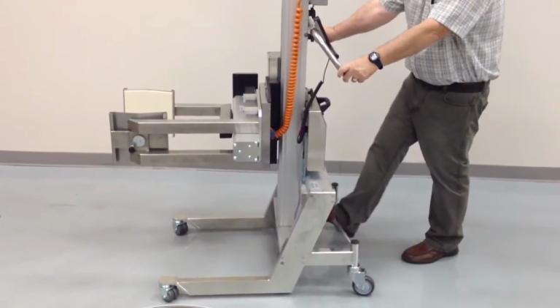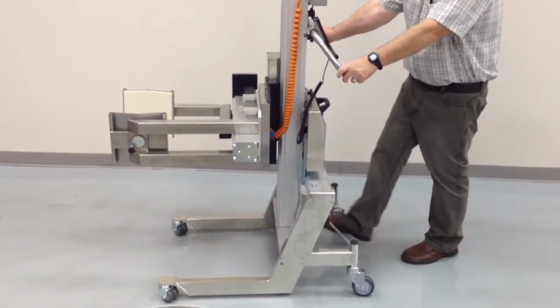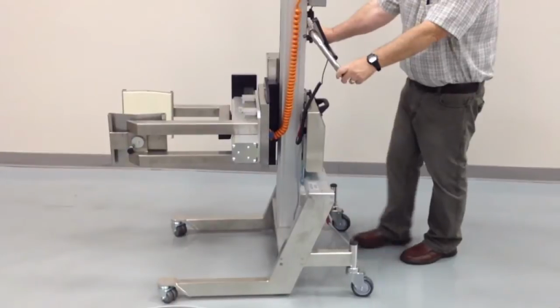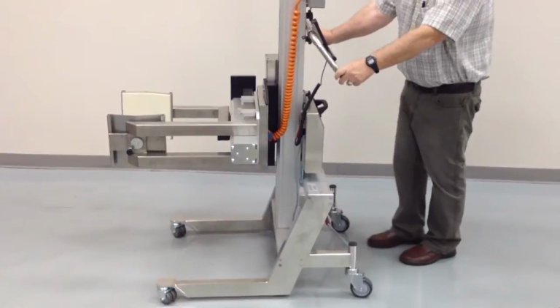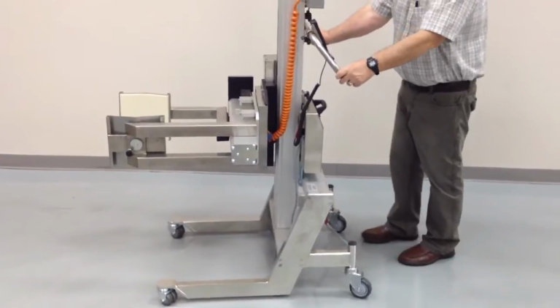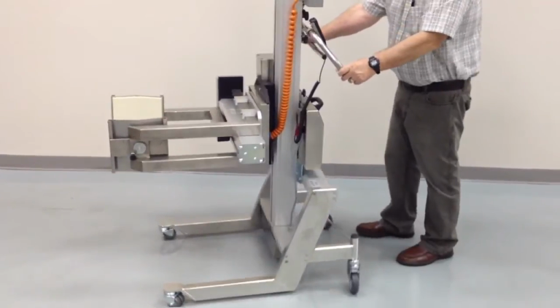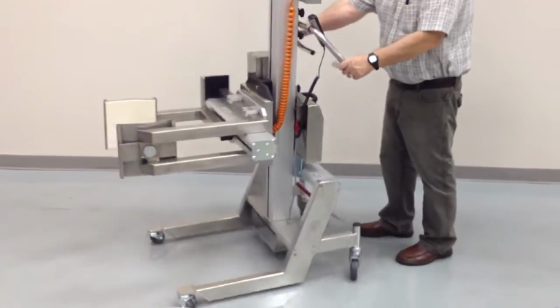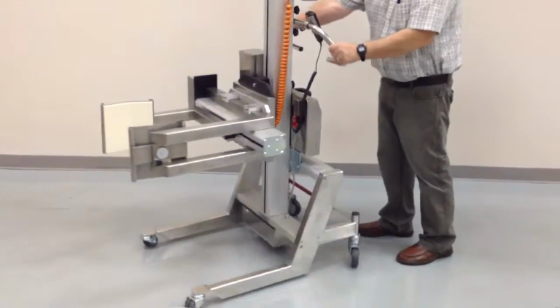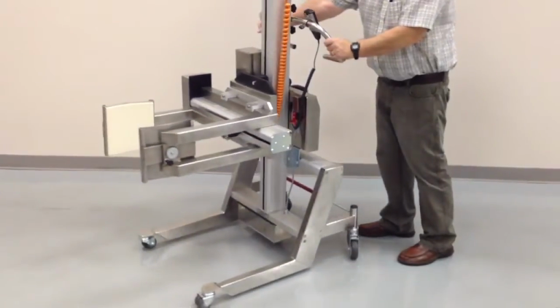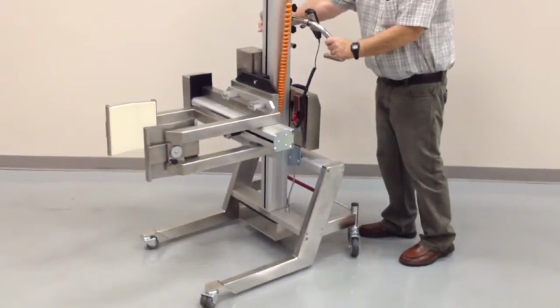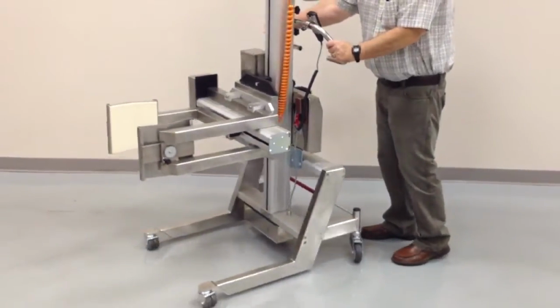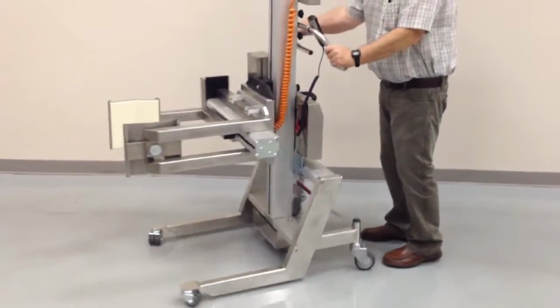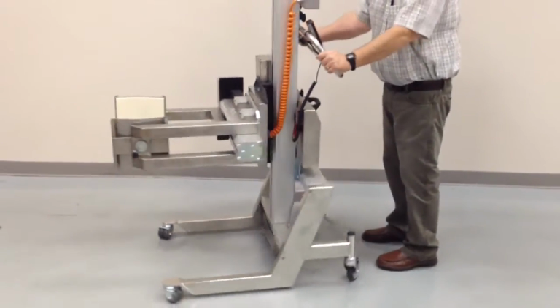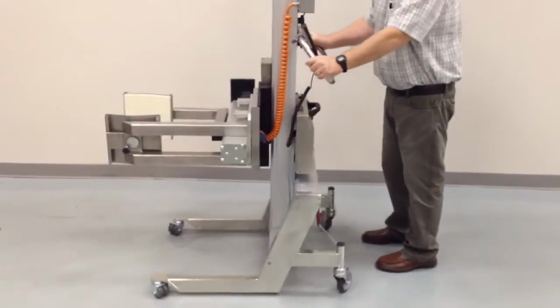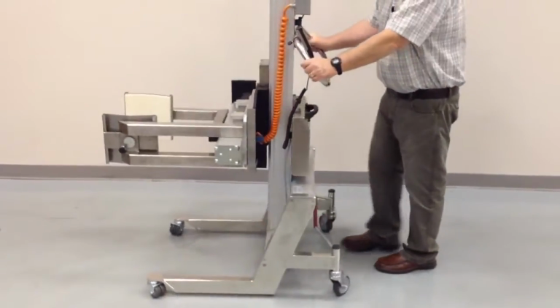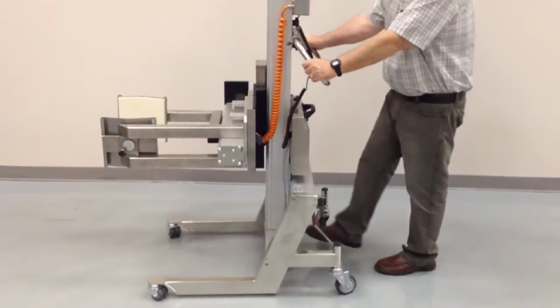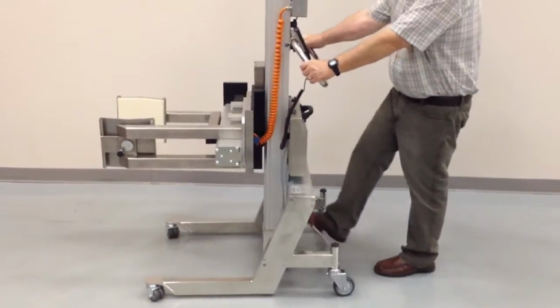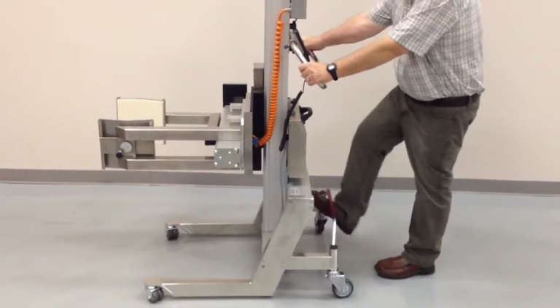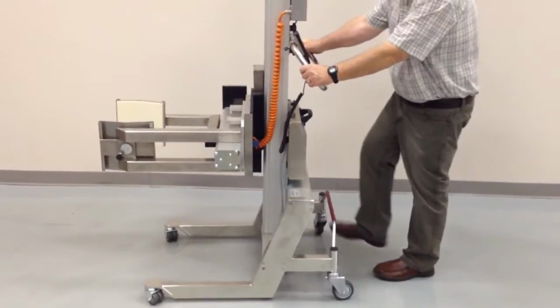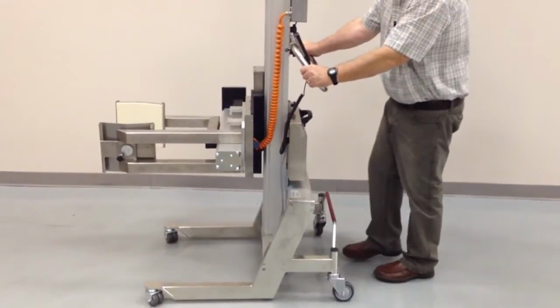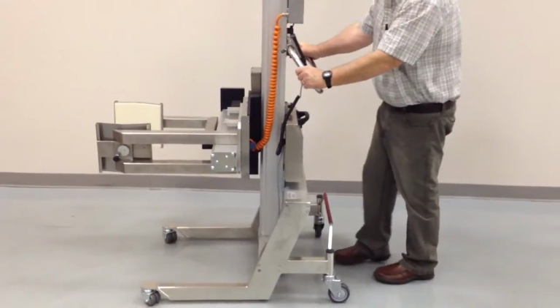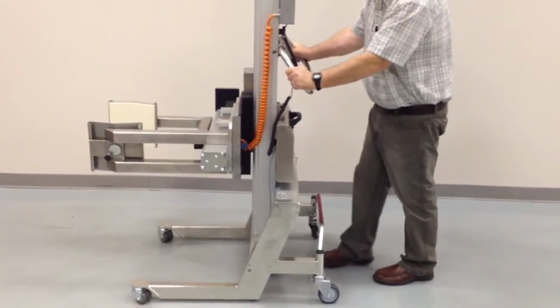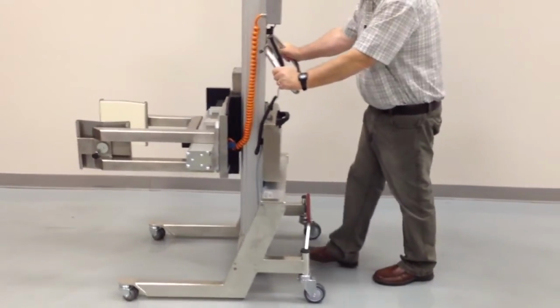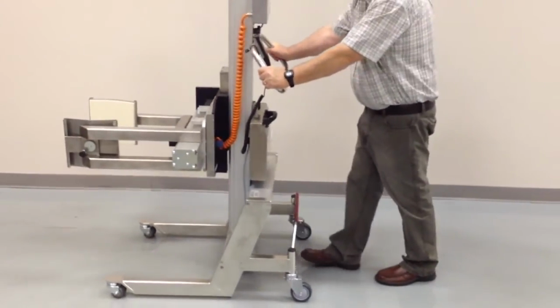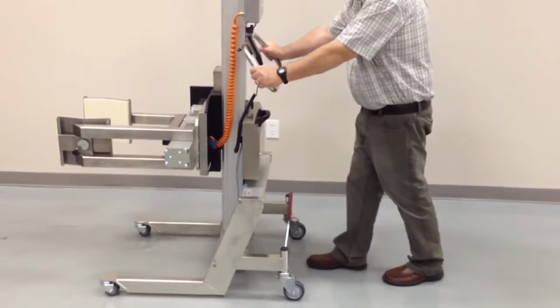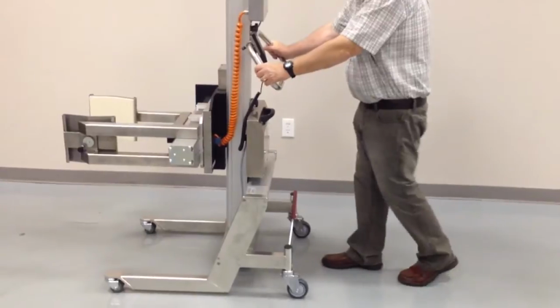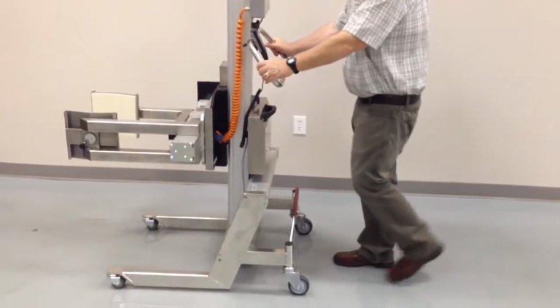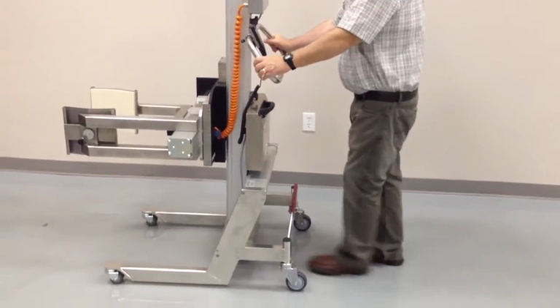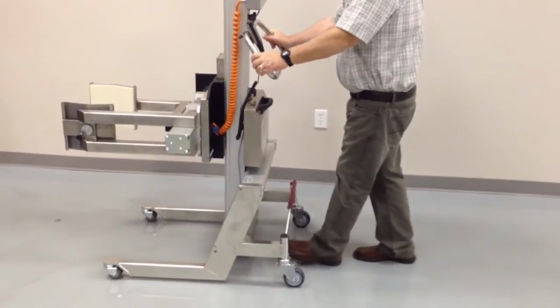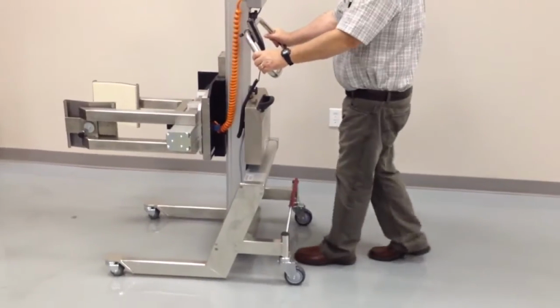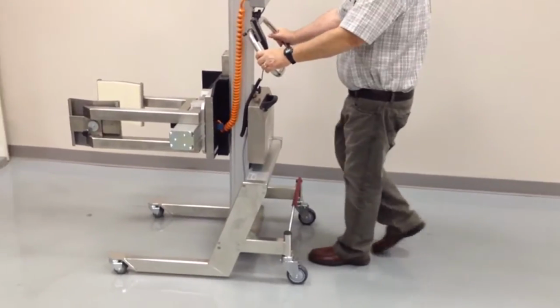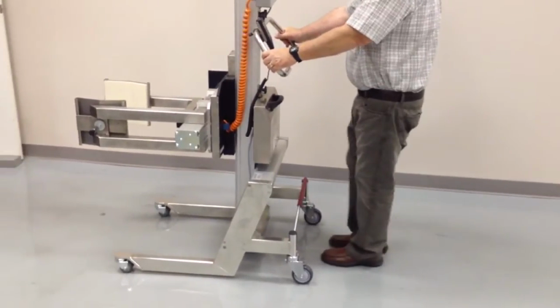It has a brake rod, and now the wheels are freewheeling. Bring it all the way back — rear casters lock into position.